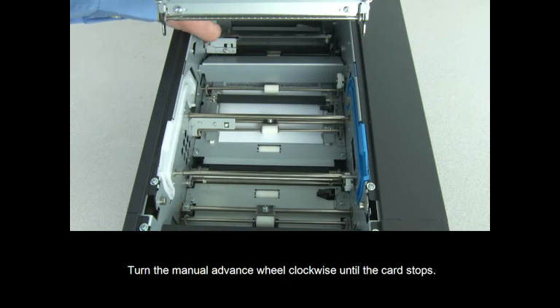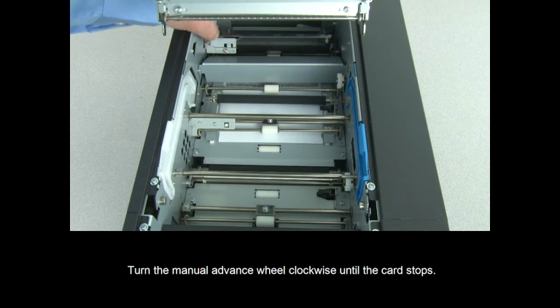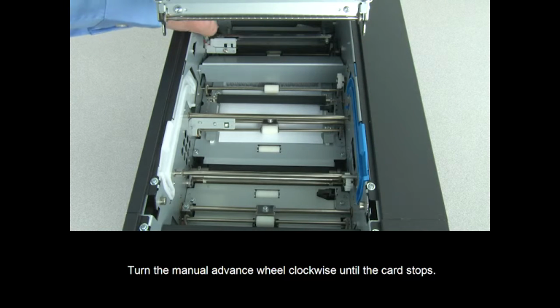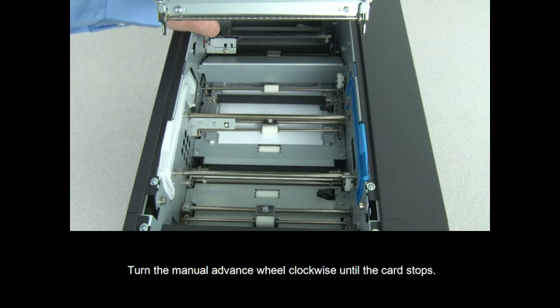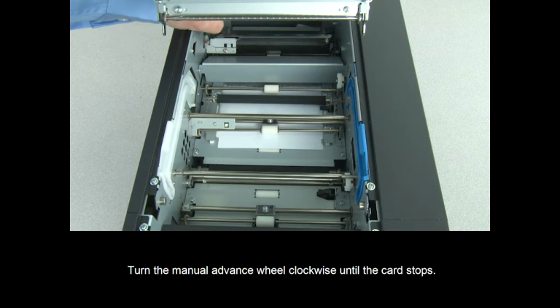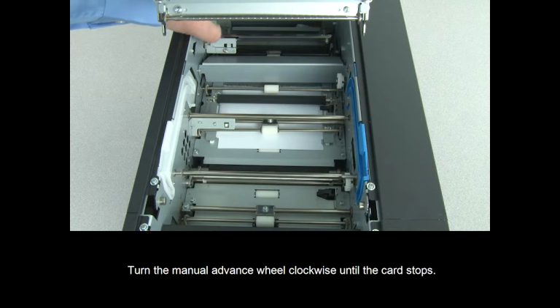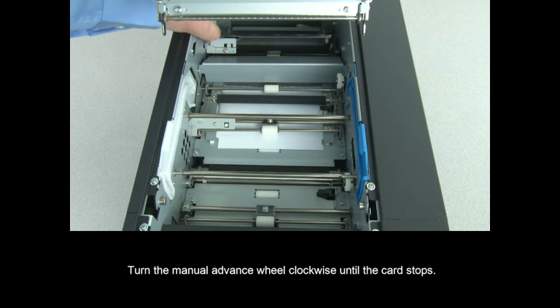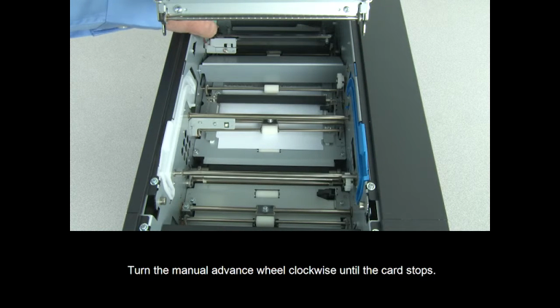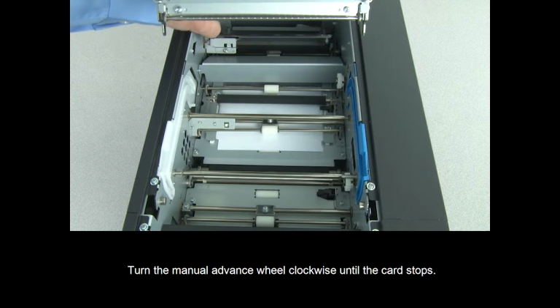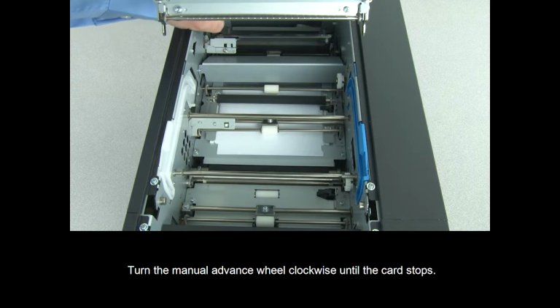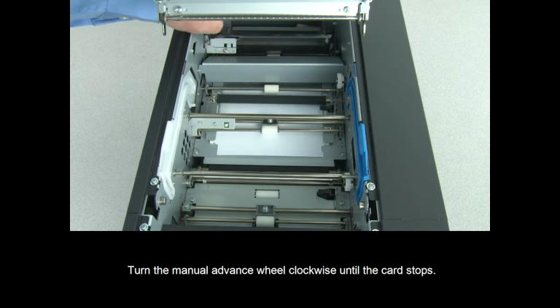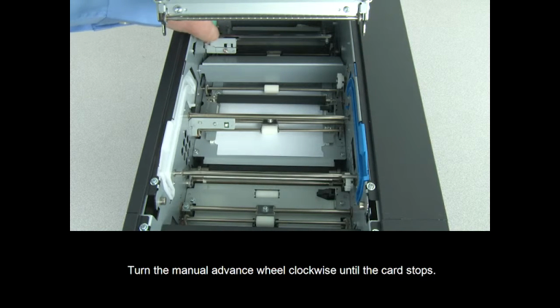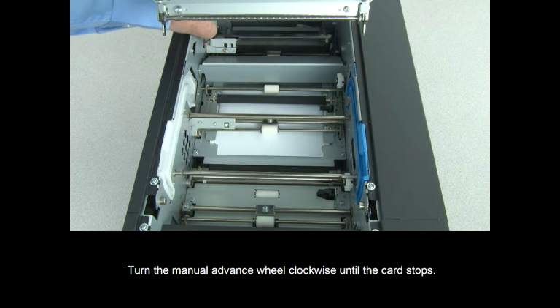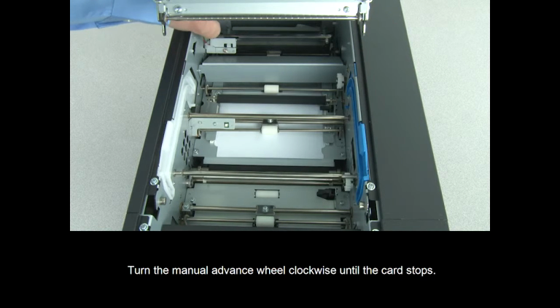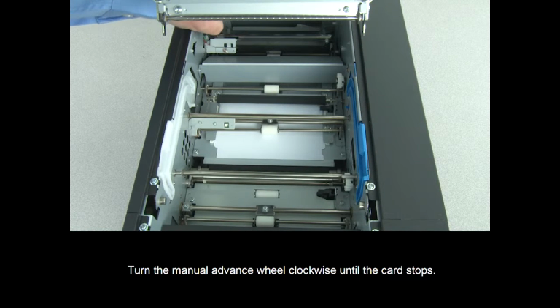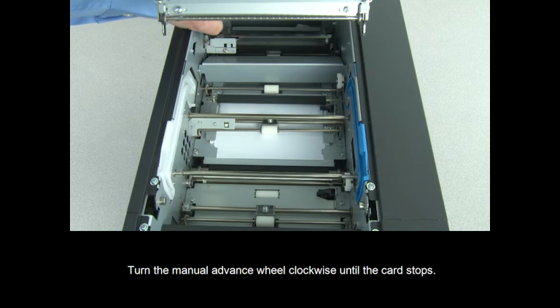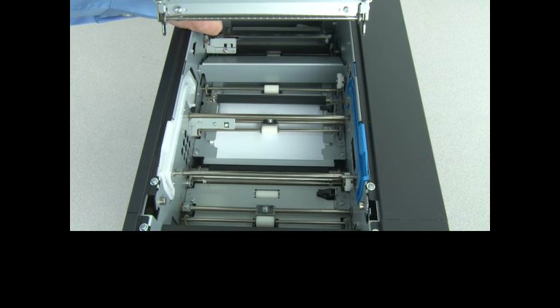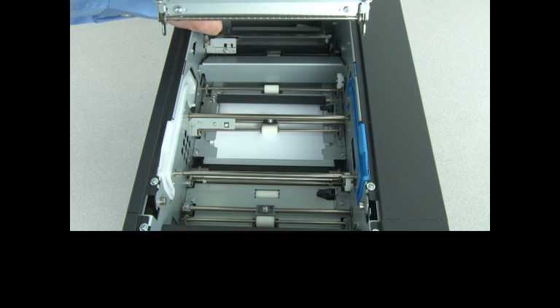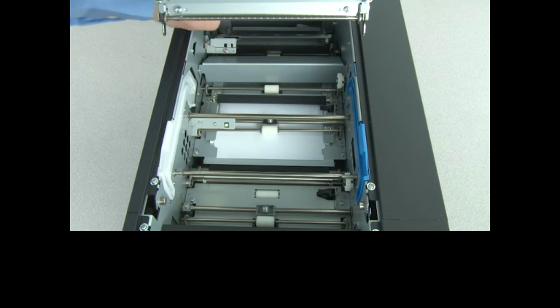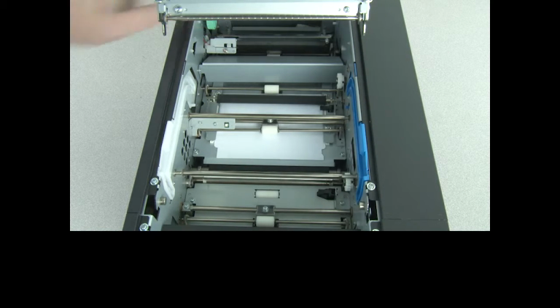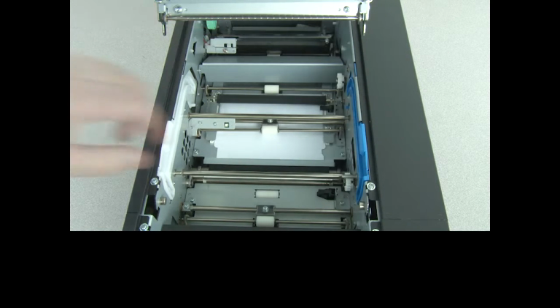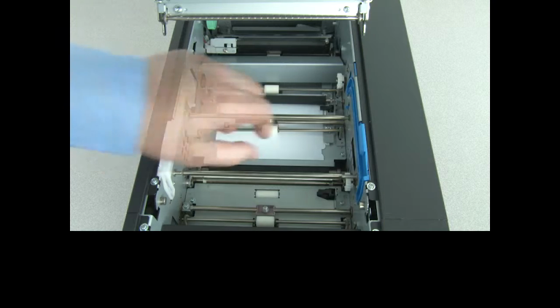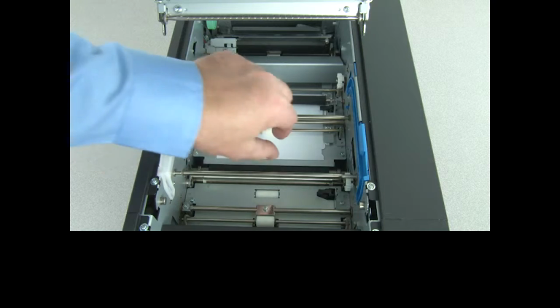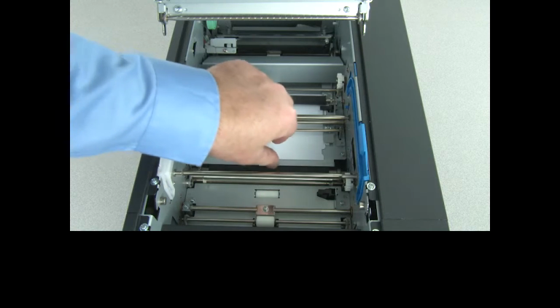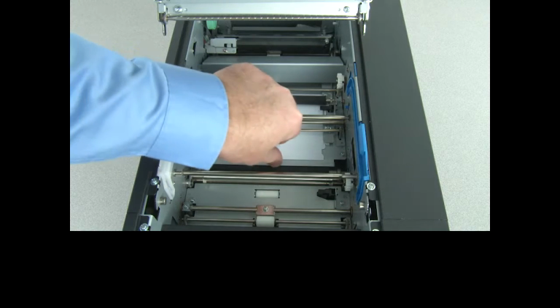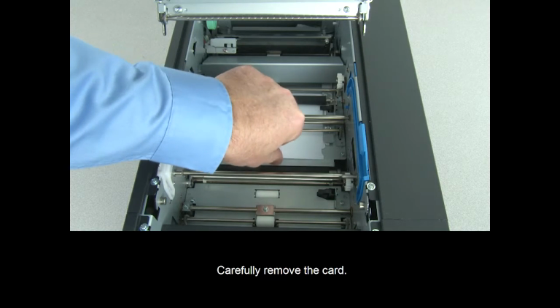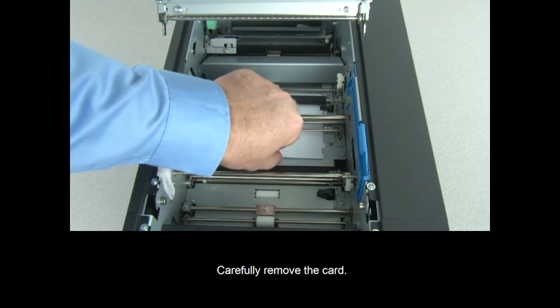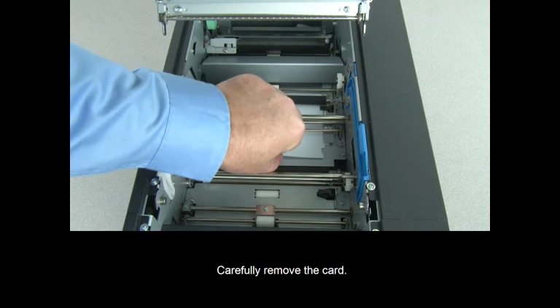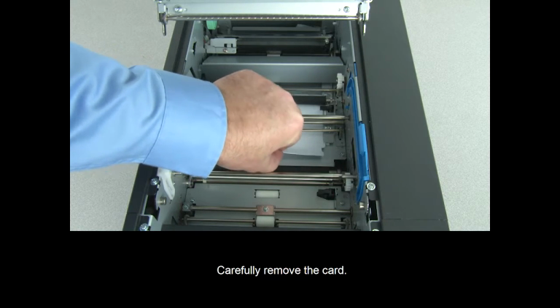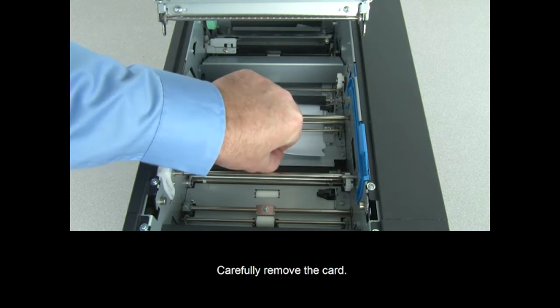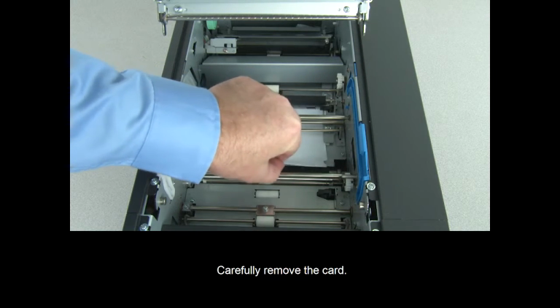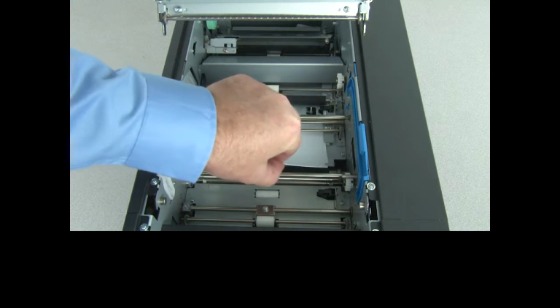Turn the manual advance wheel clockwise until the card stops. Carefully remove the card.